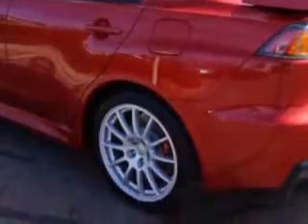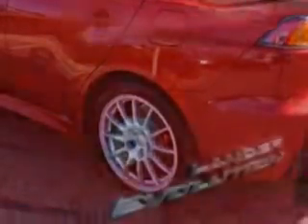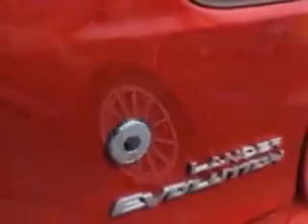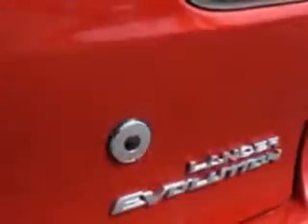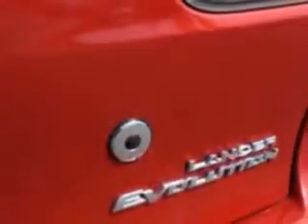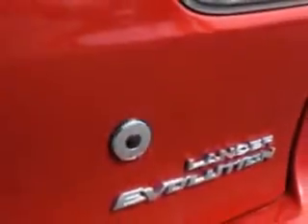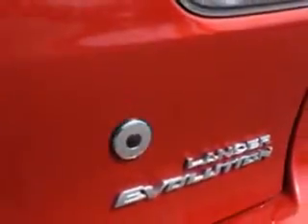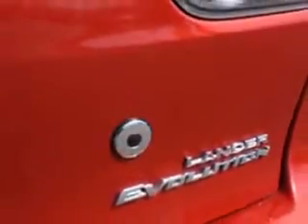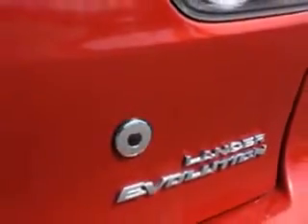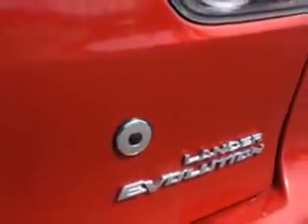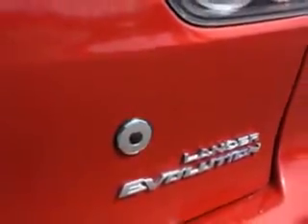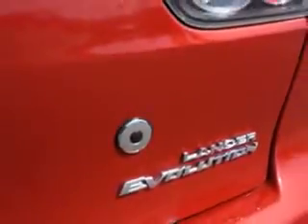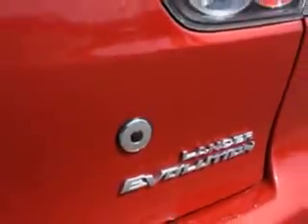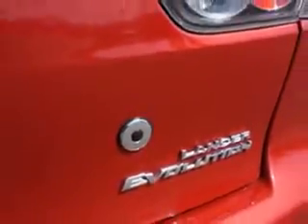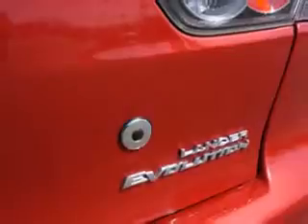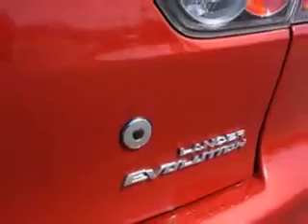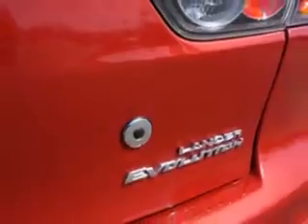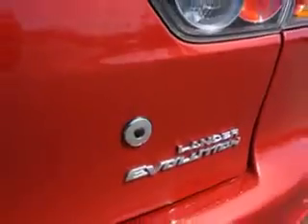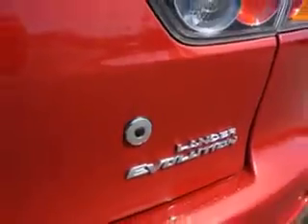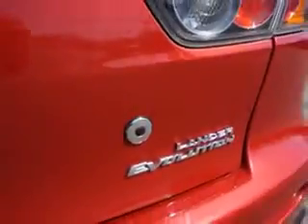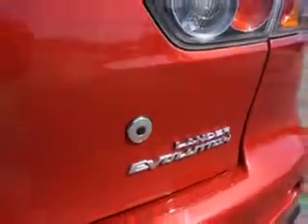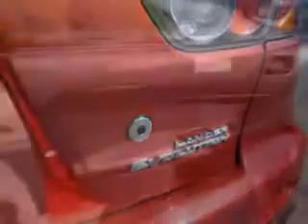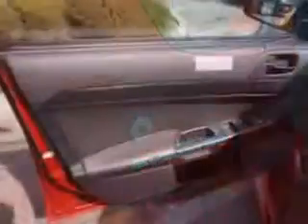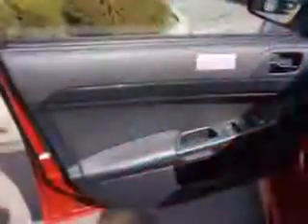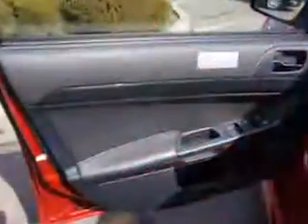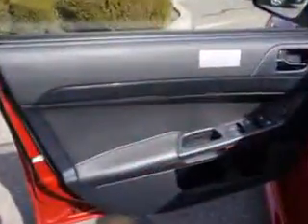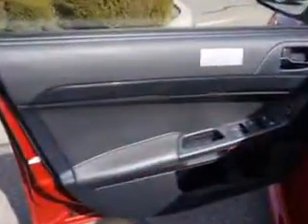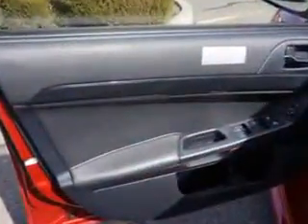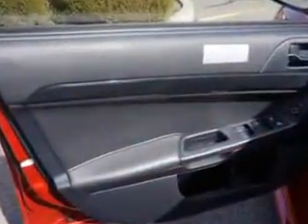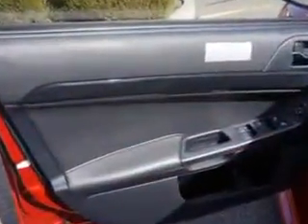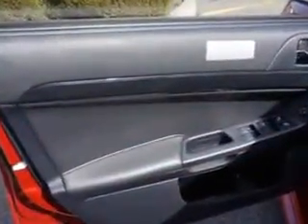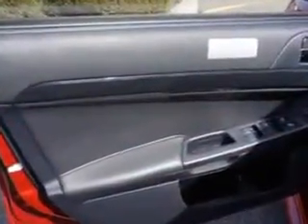Enjoy the drive and have peace of mind in this 2013 Mitsubishi Lancer Evolution. See us at Edison Nissan today.